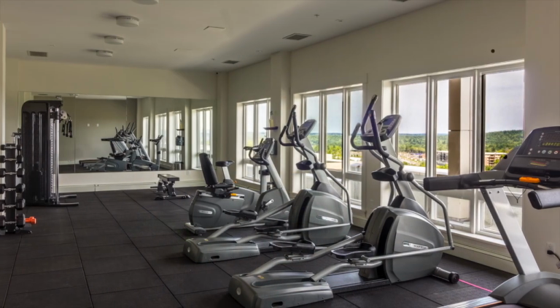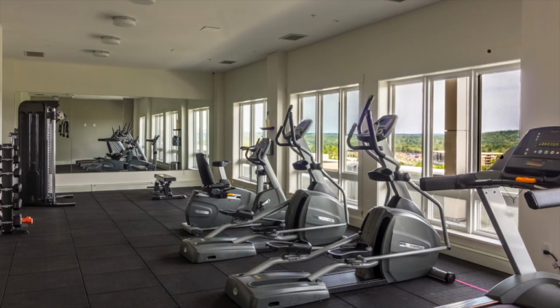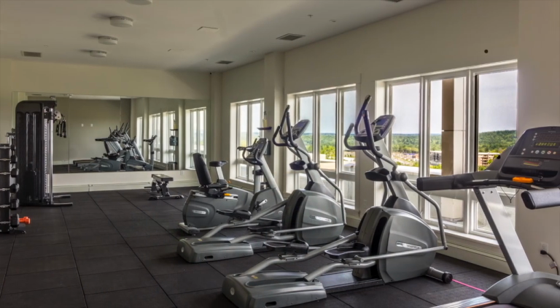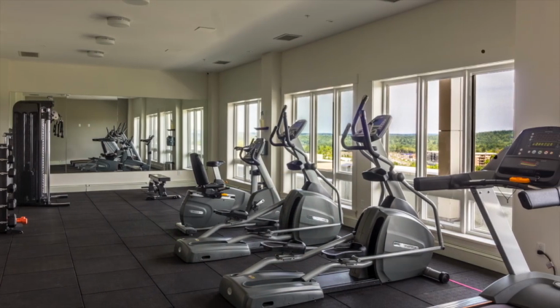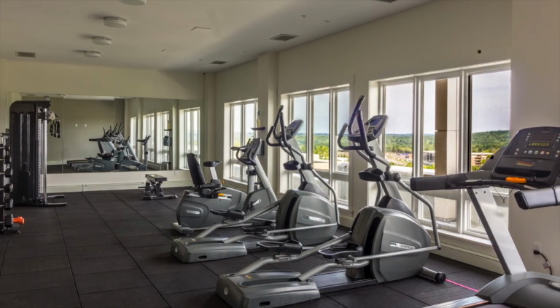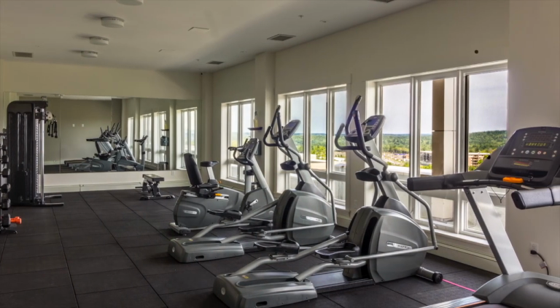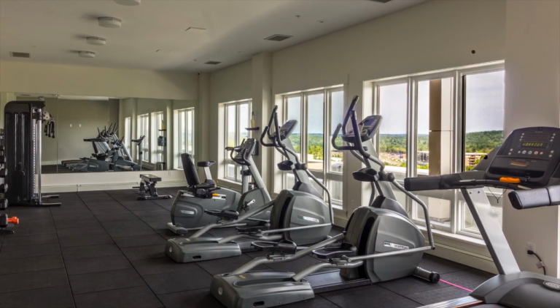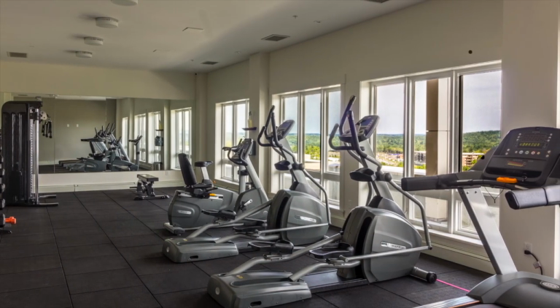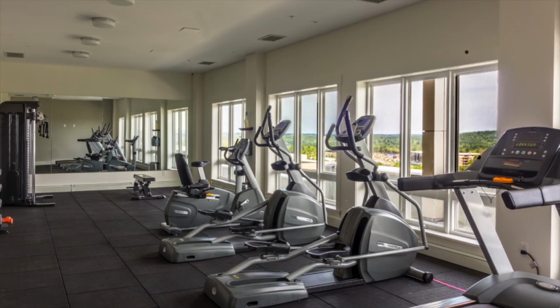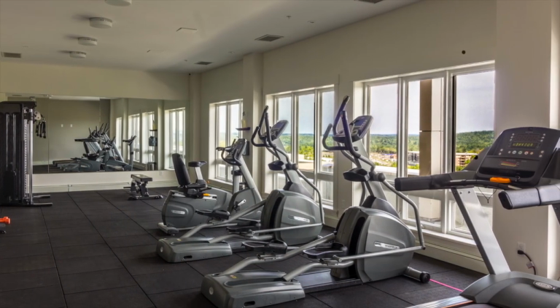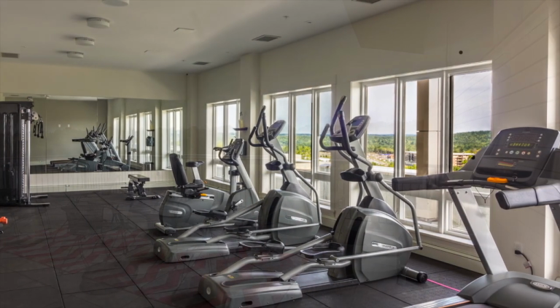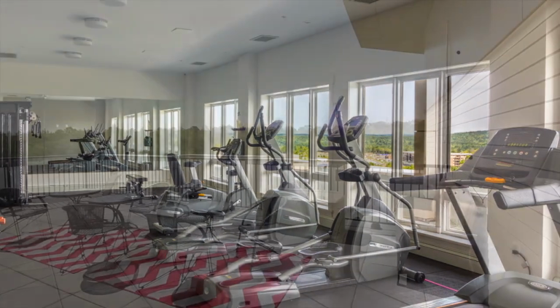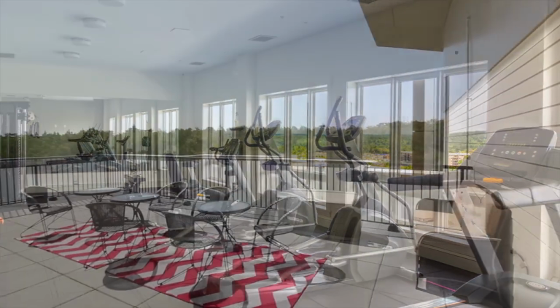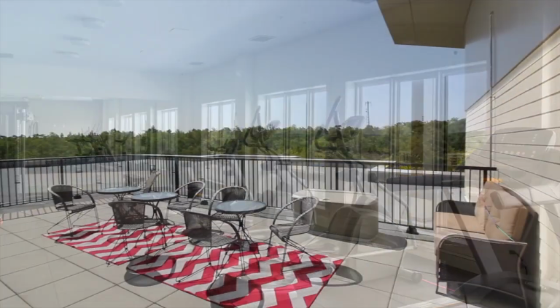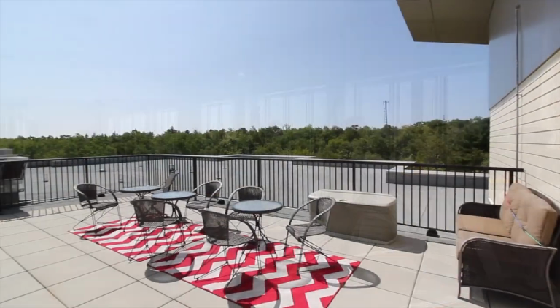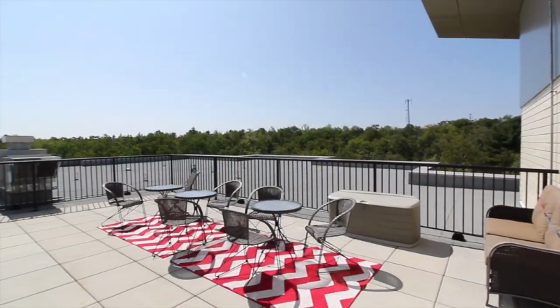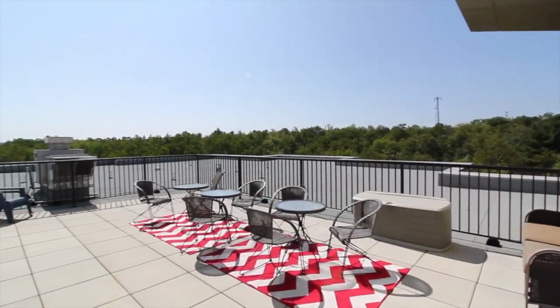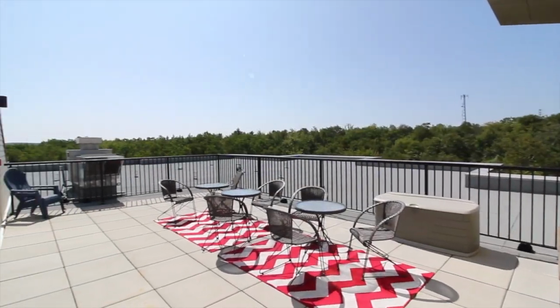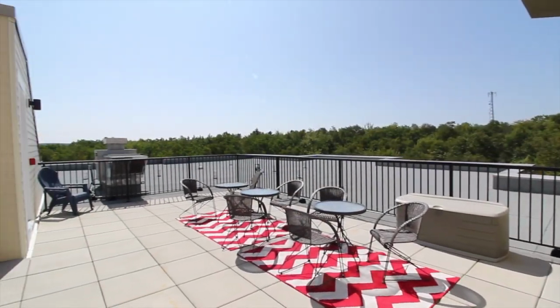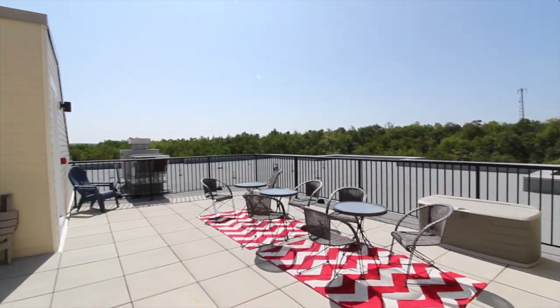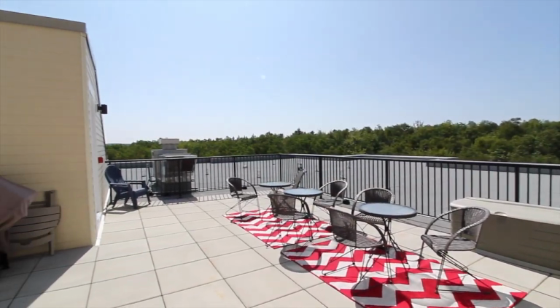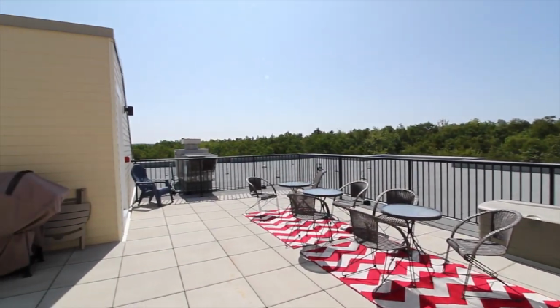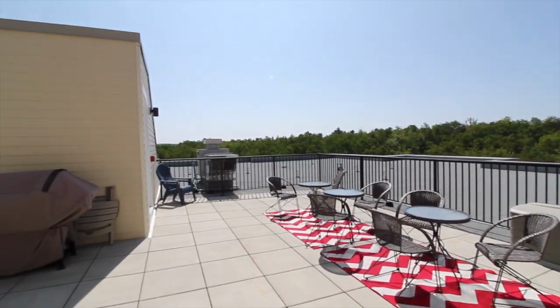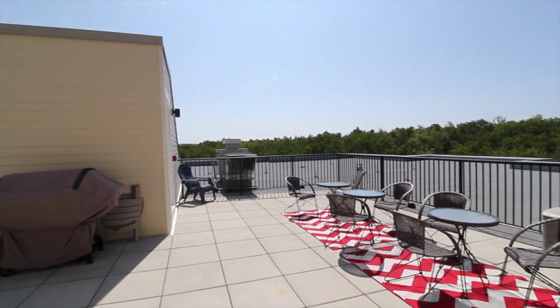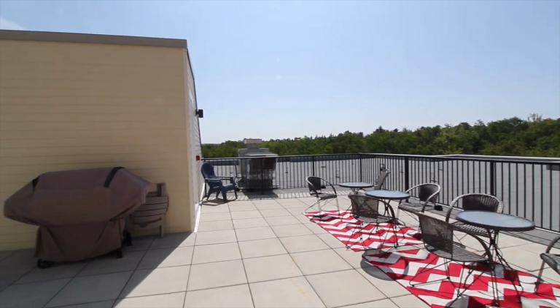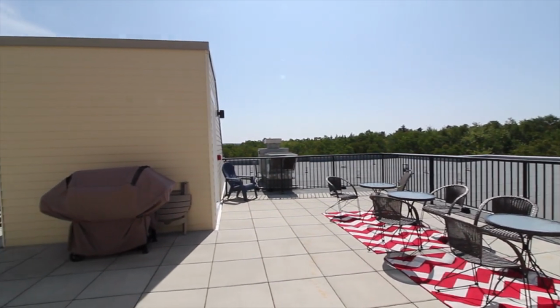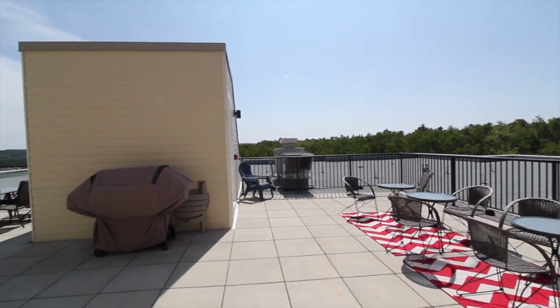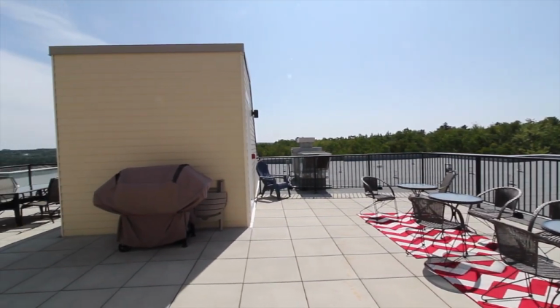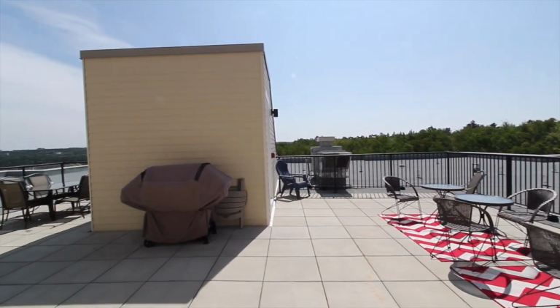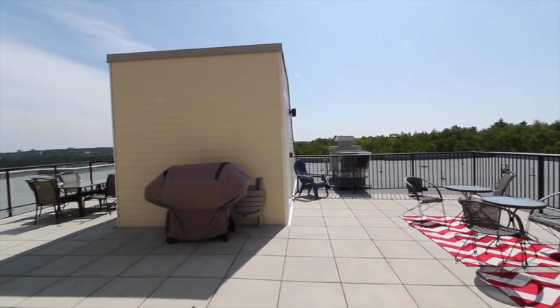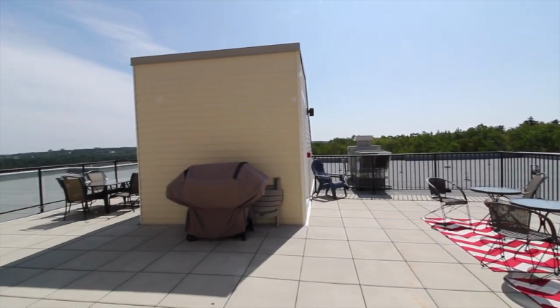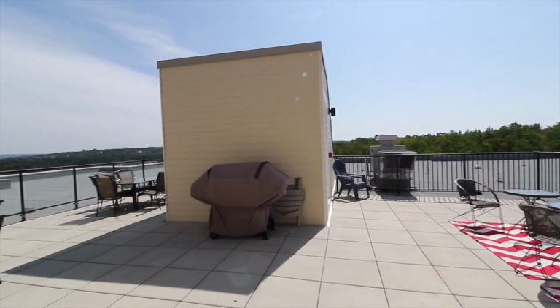A professionally equipped fitness center and two rooftop terraces with panoramic views of the Bedford Basin.